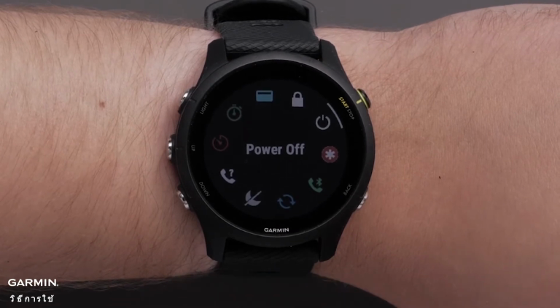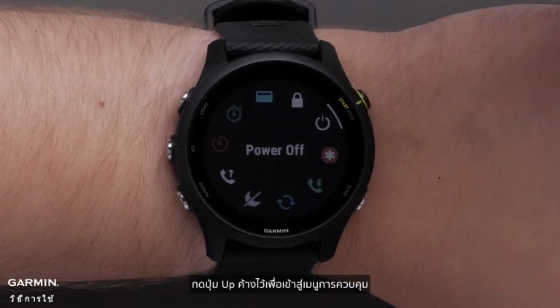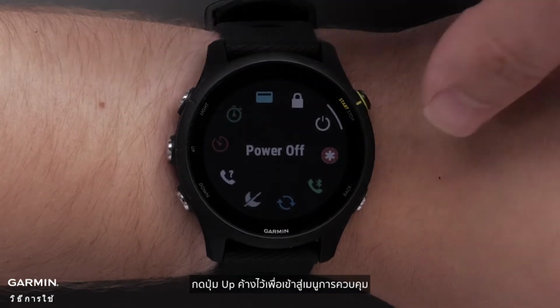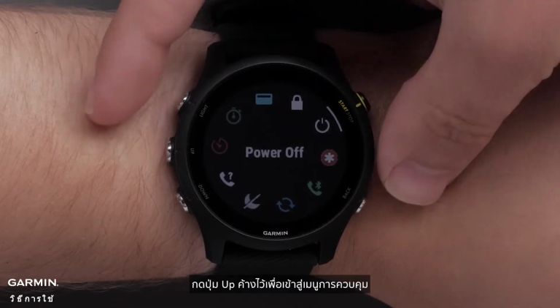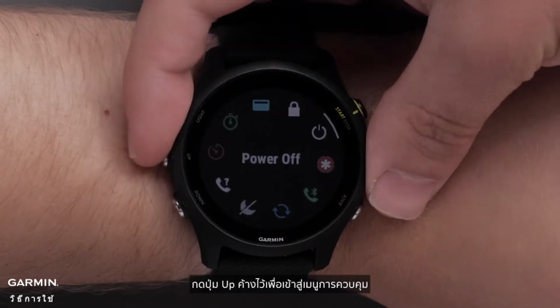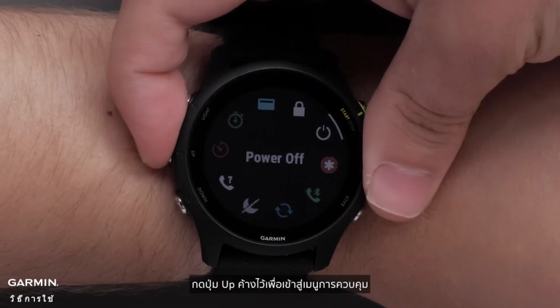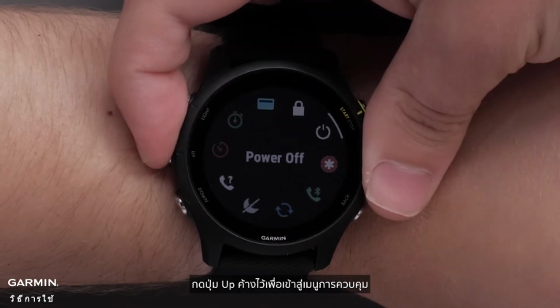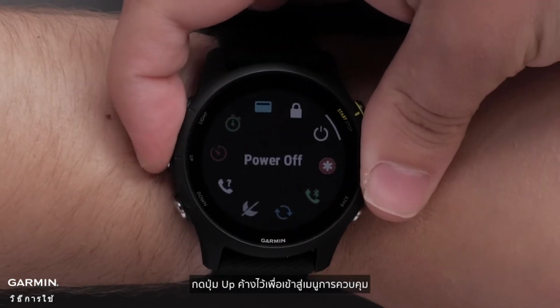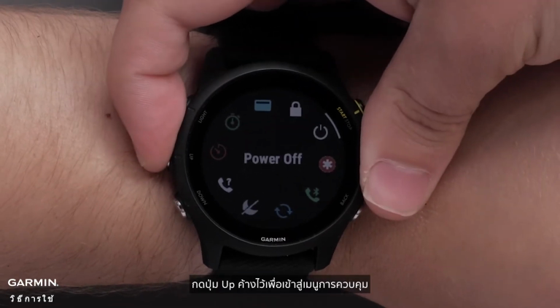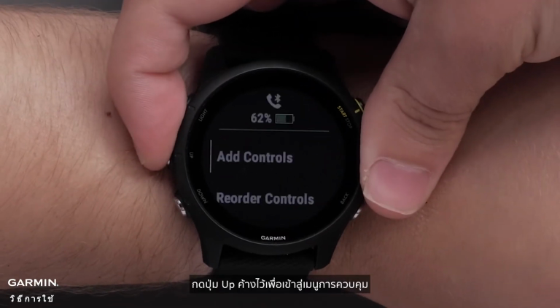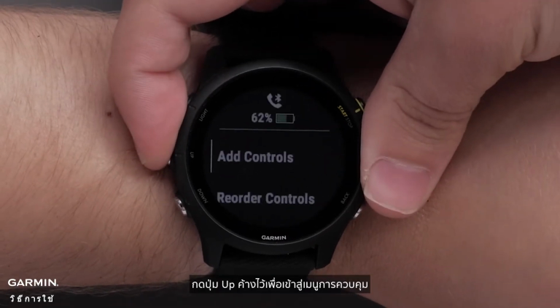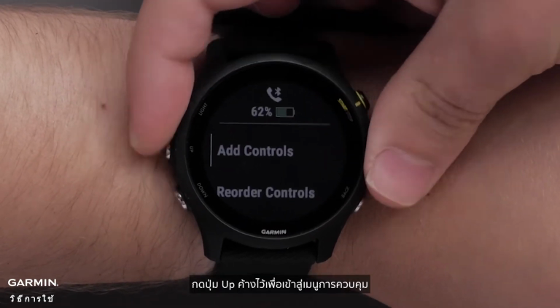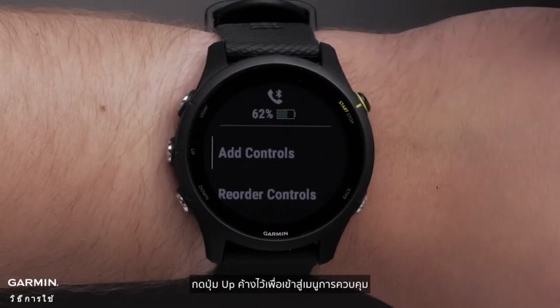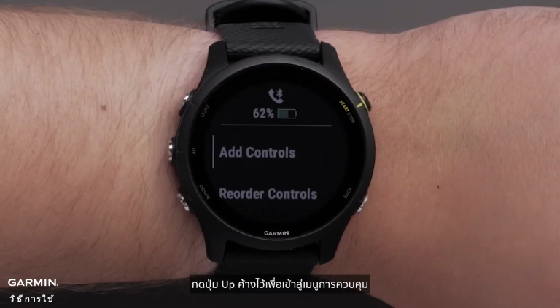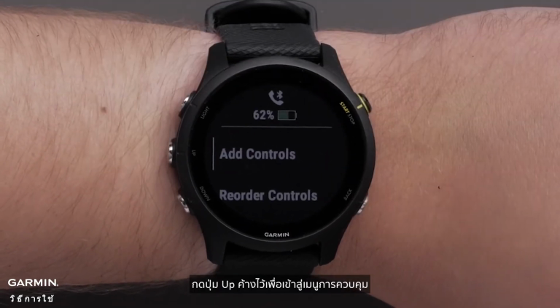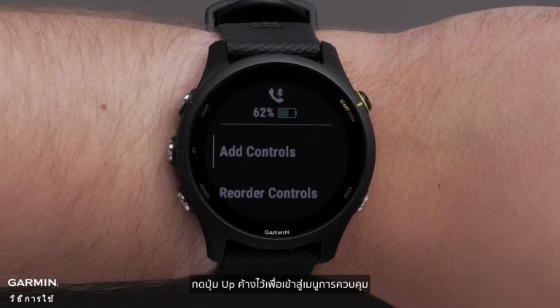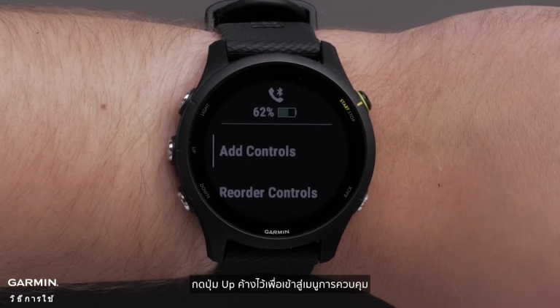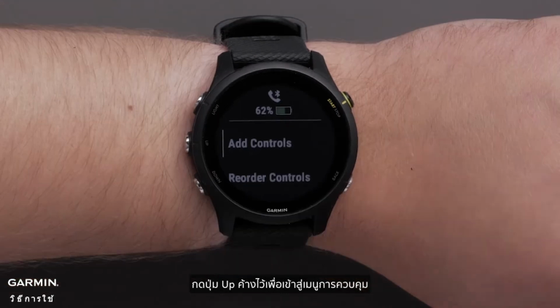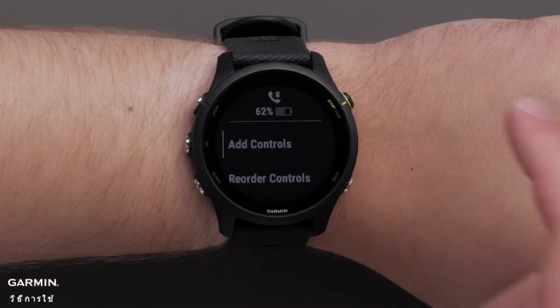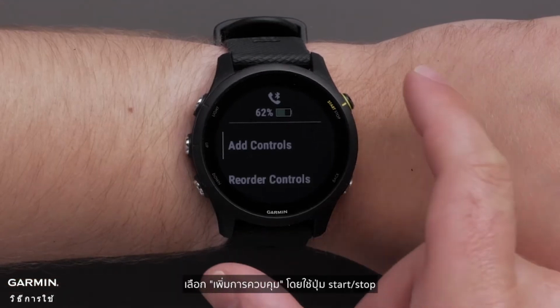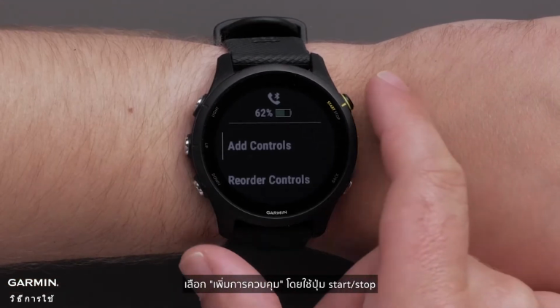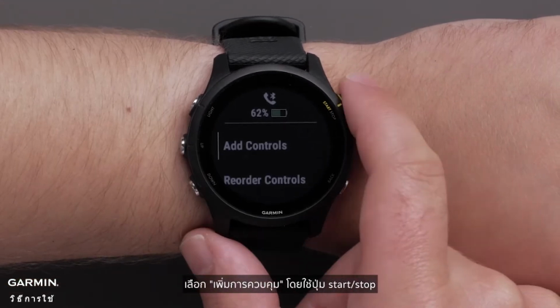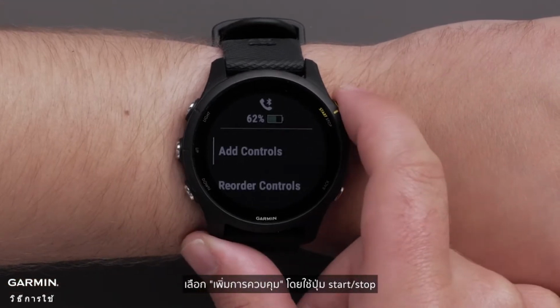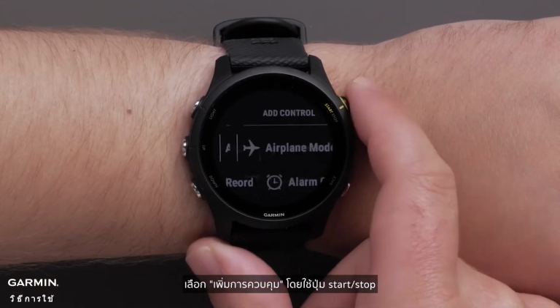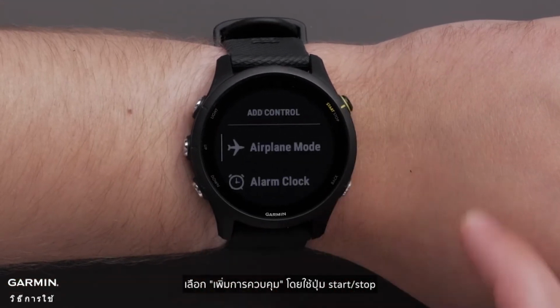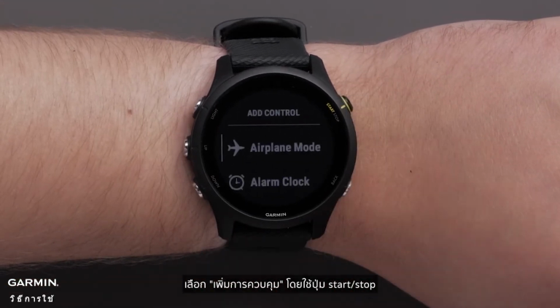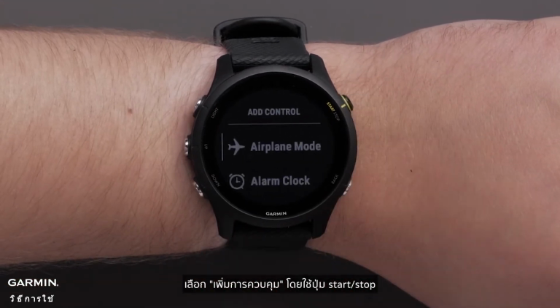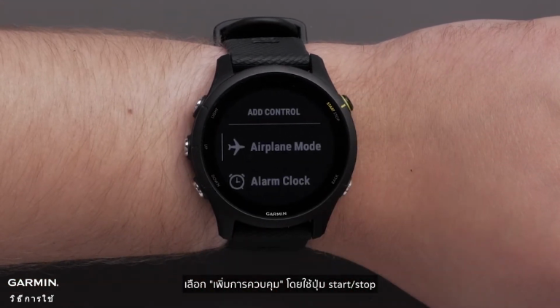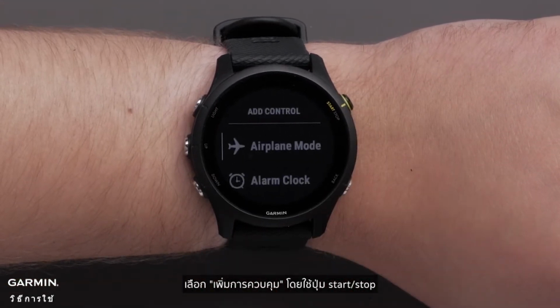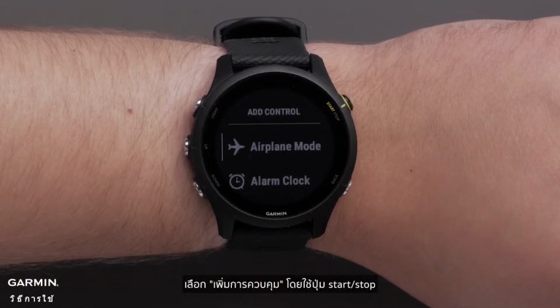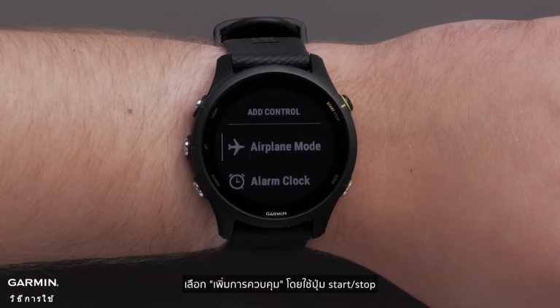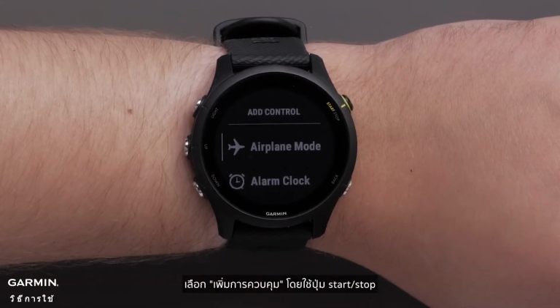Press and hold the up button to access the controls menu. Select add controls using the start stop button.